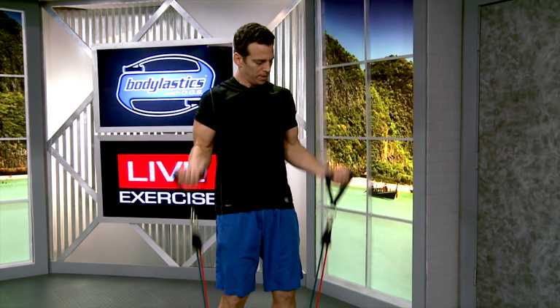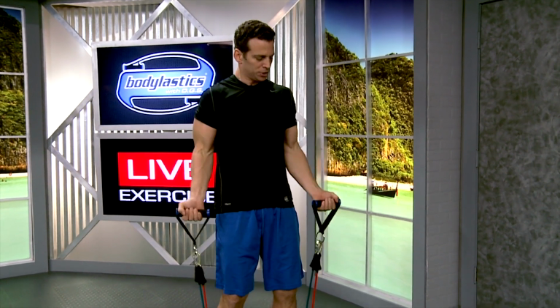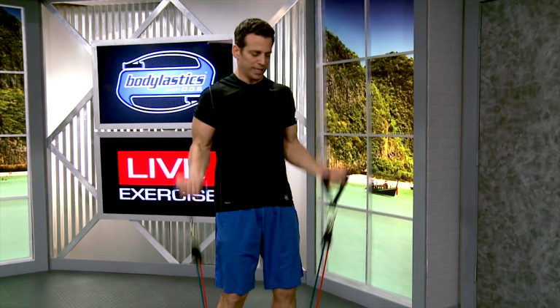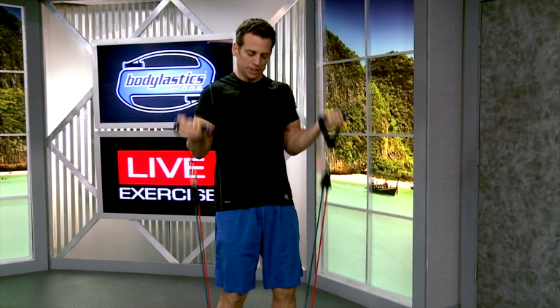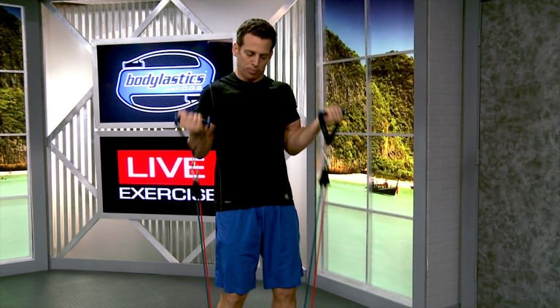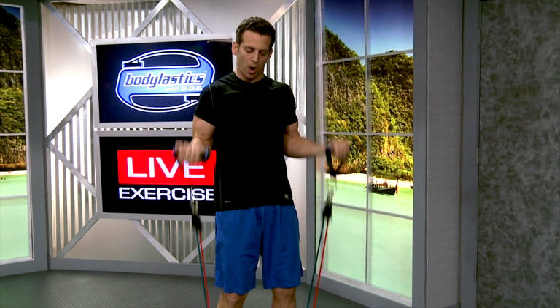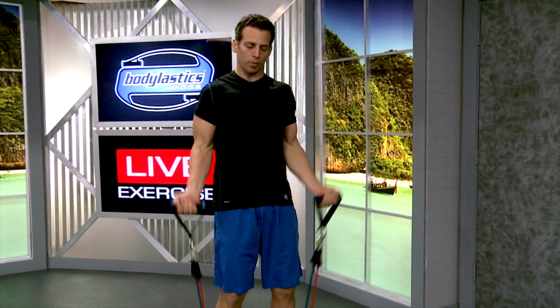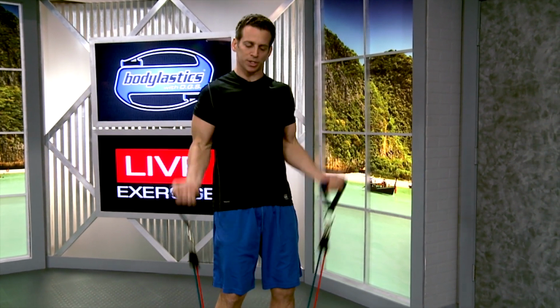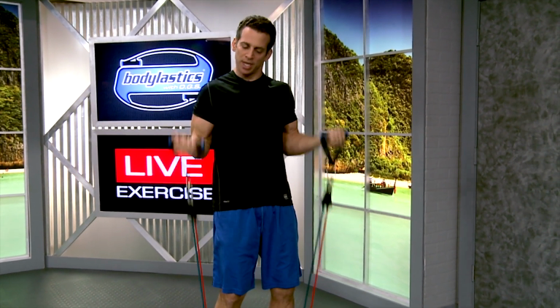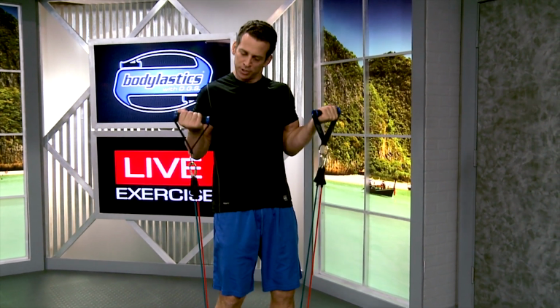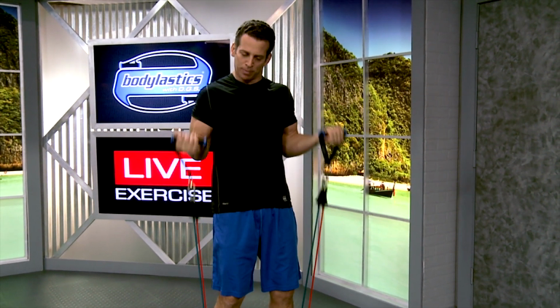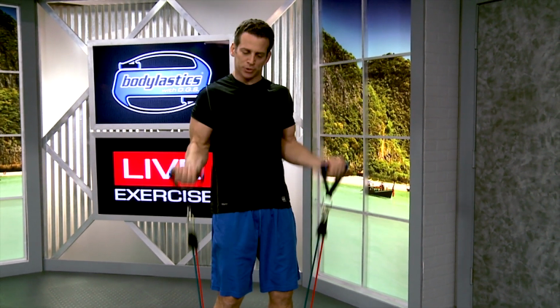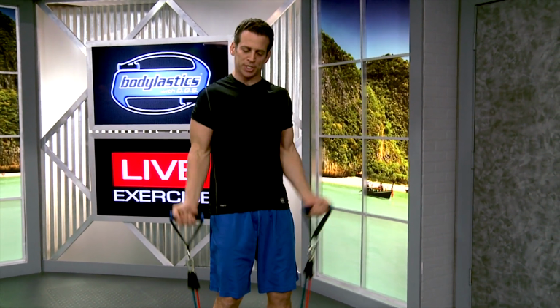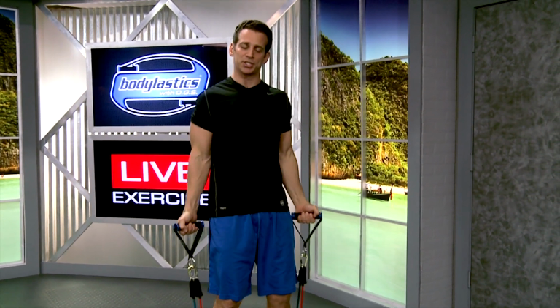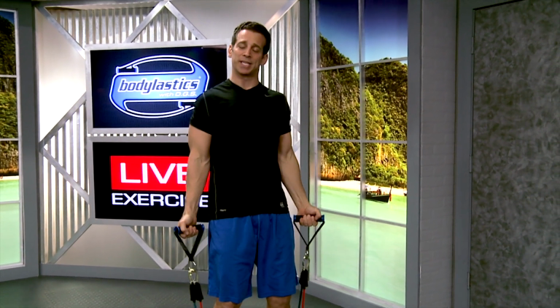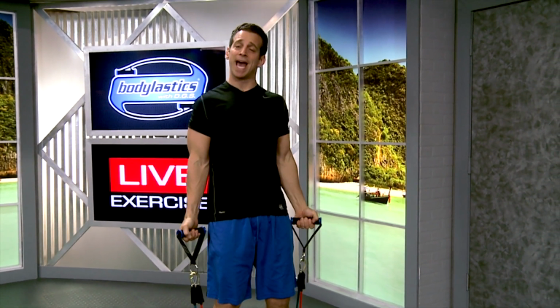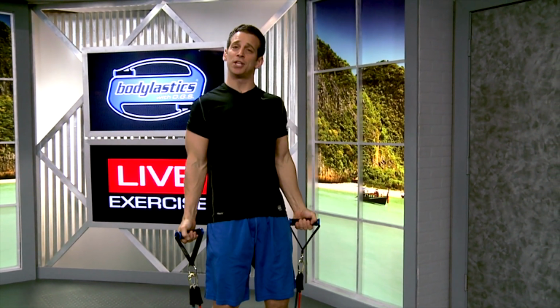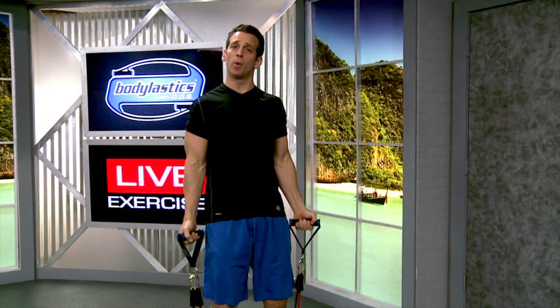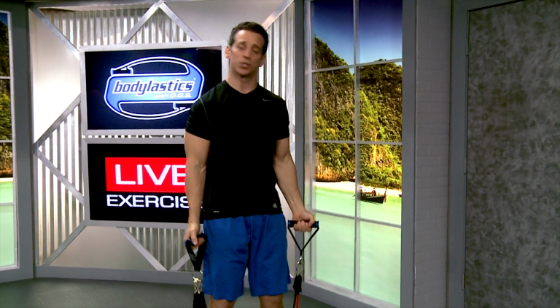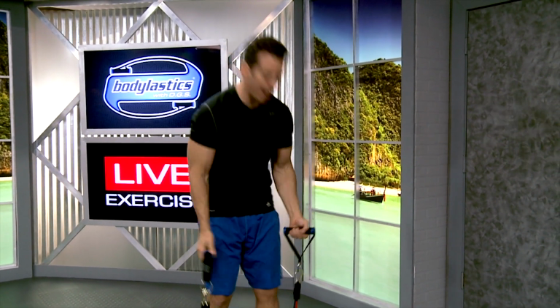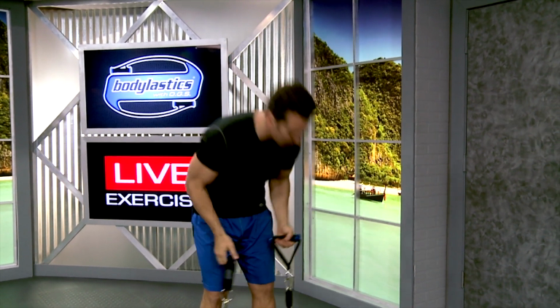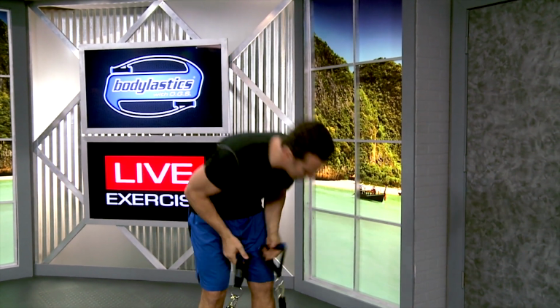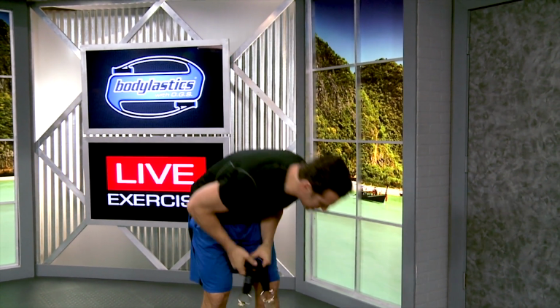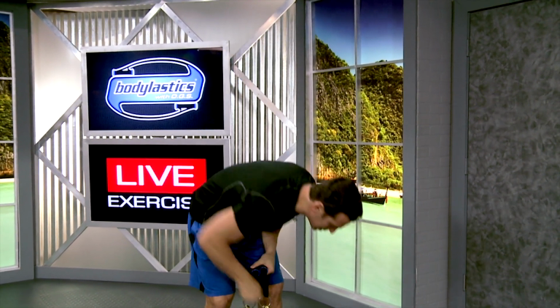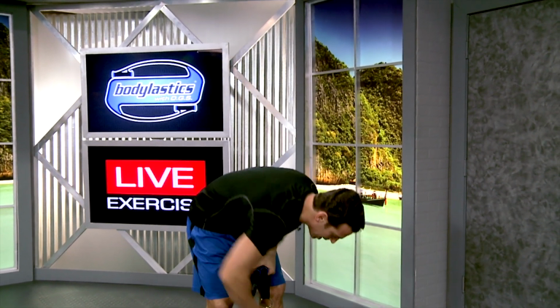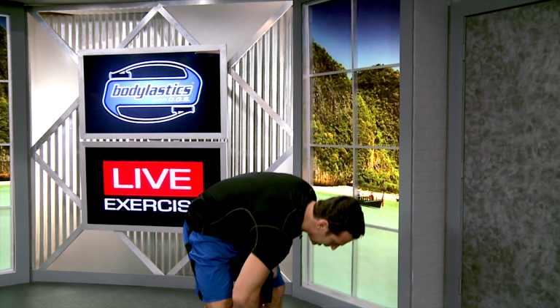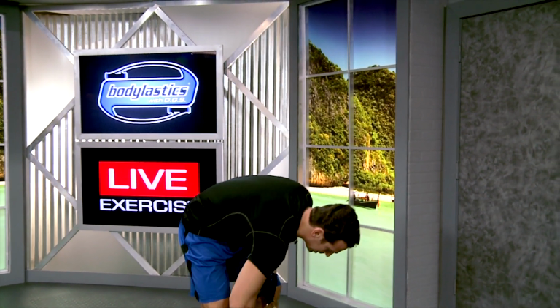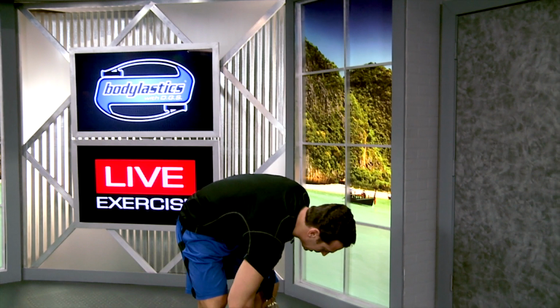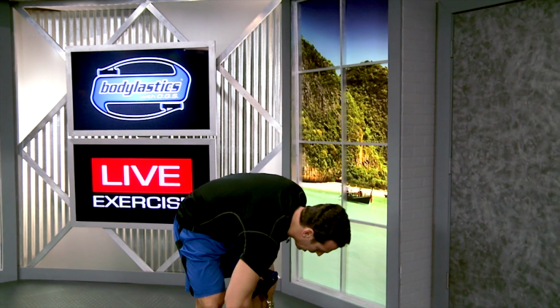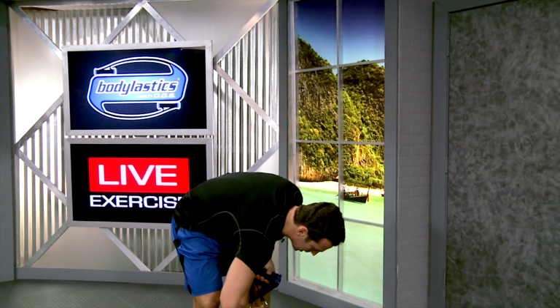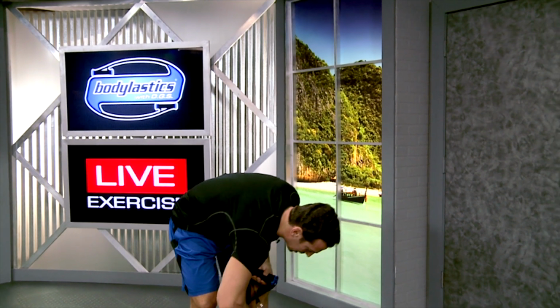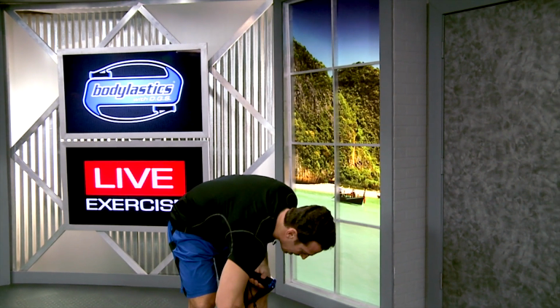So you get to the point where it's too much resistance and you want to drop your resistance easily — just unclip.